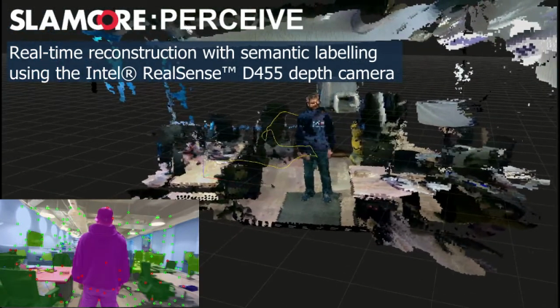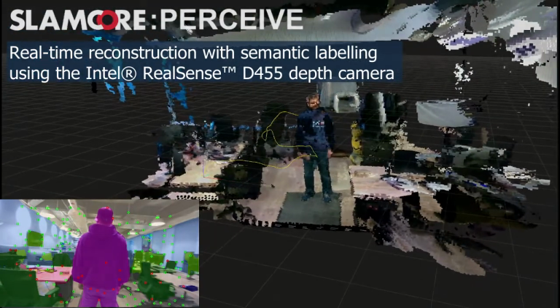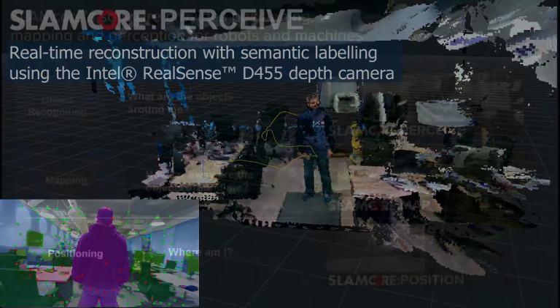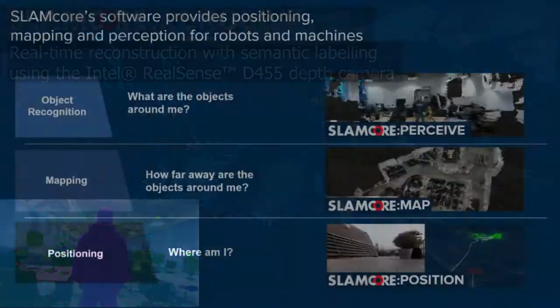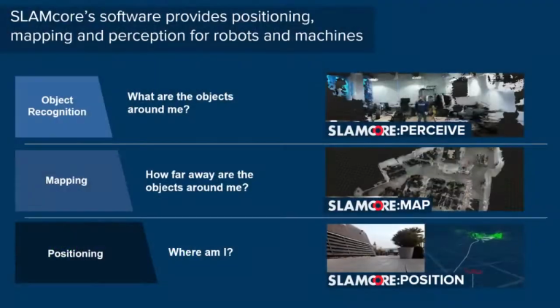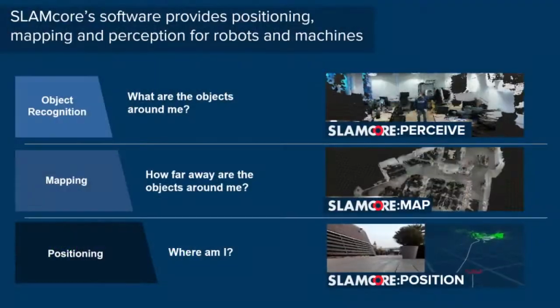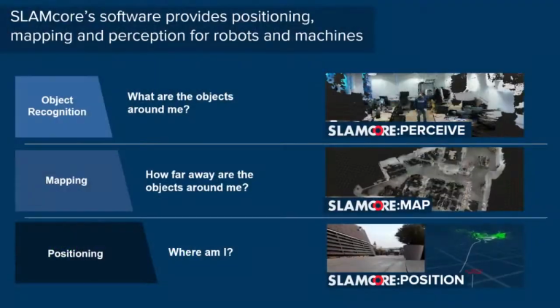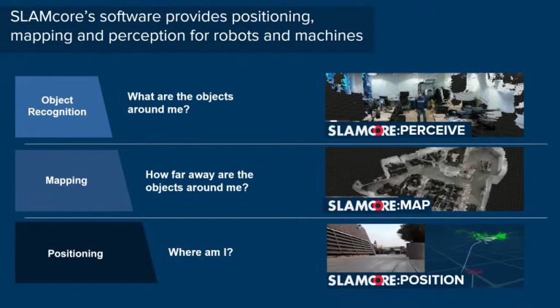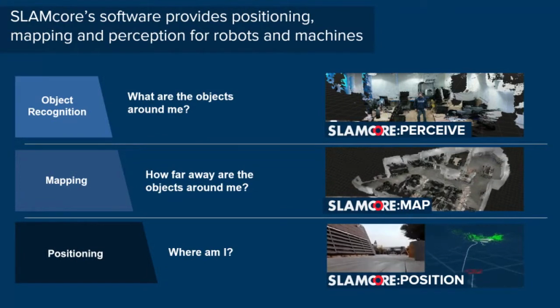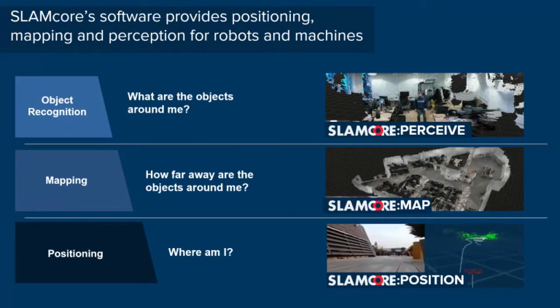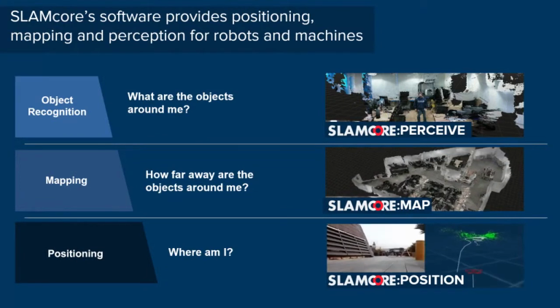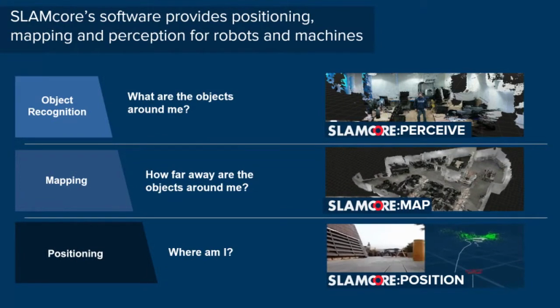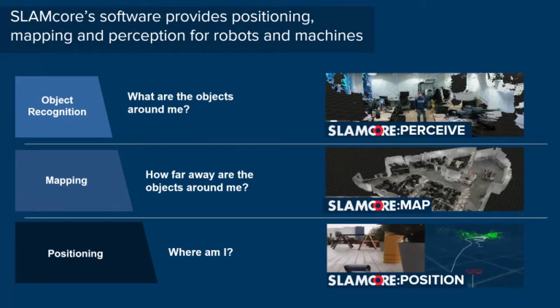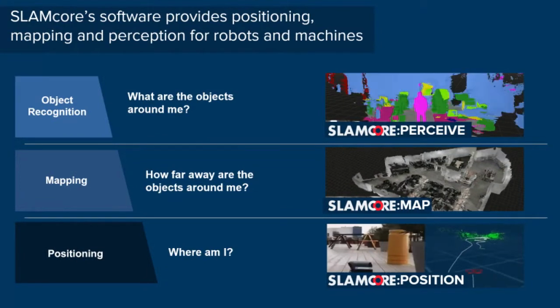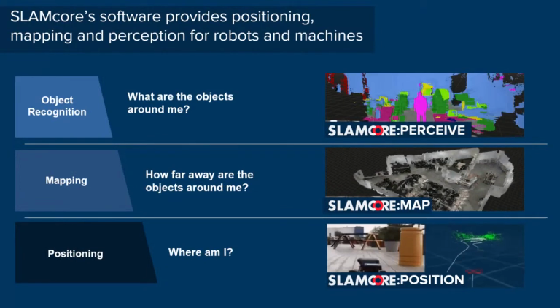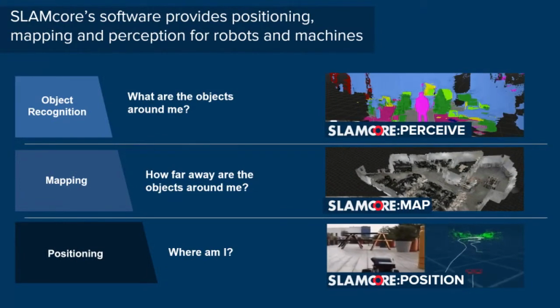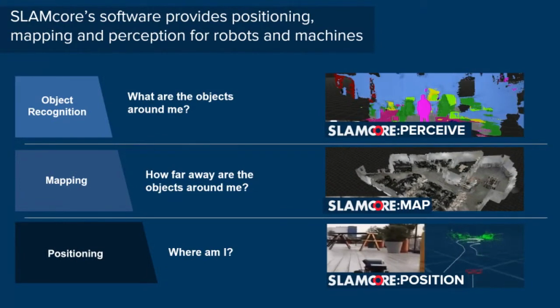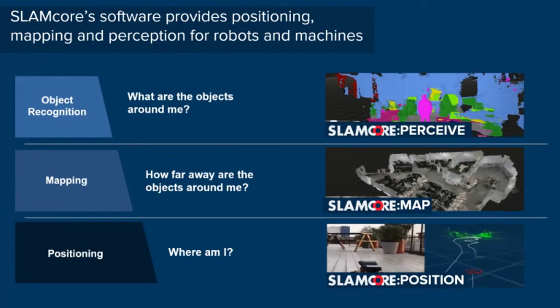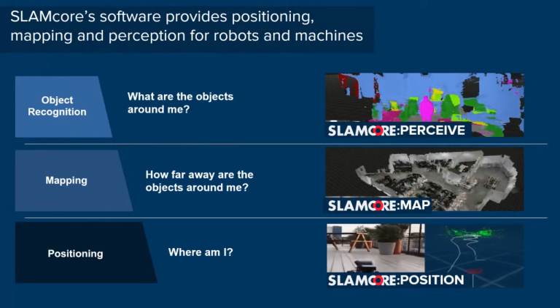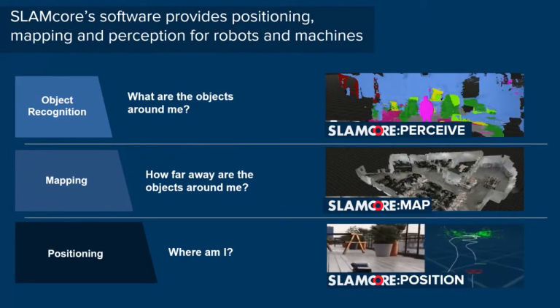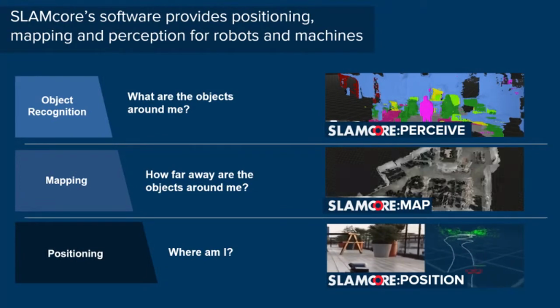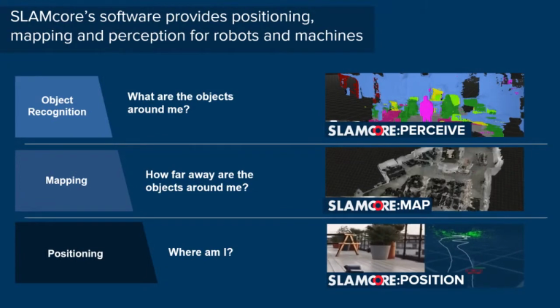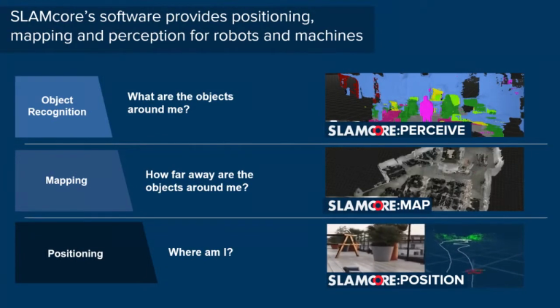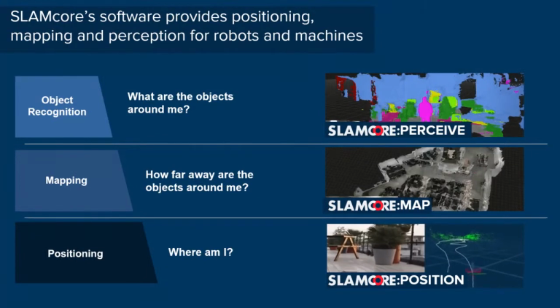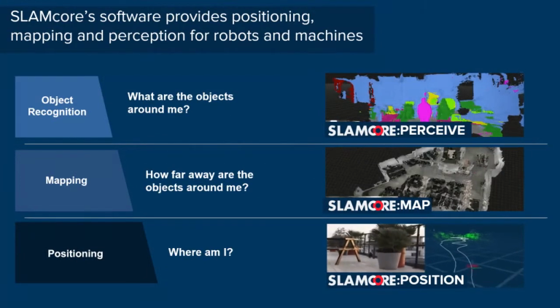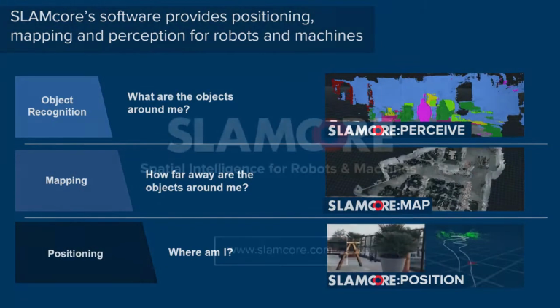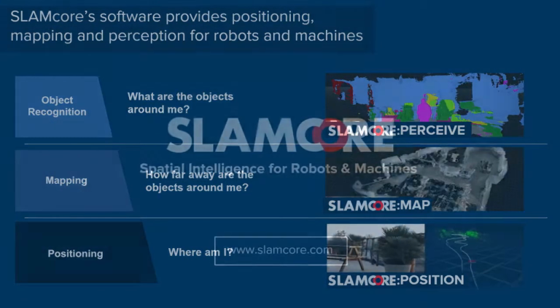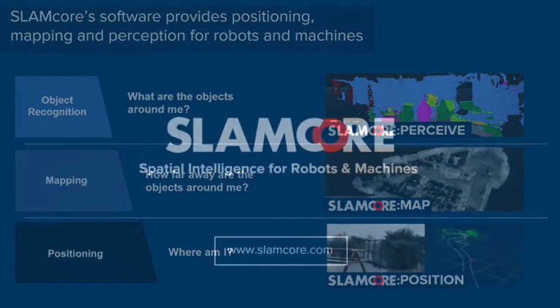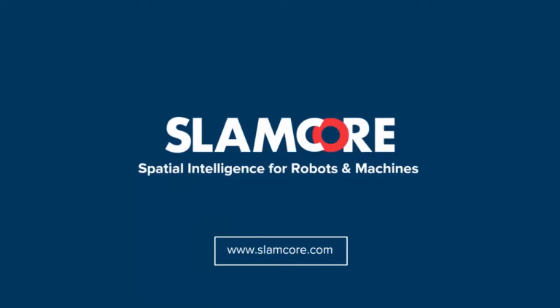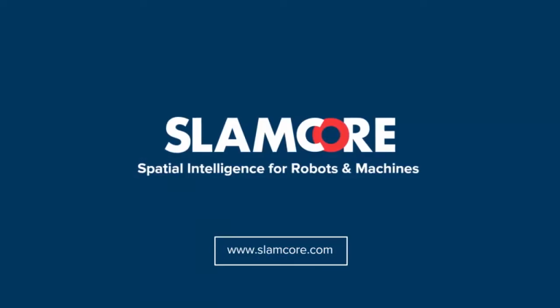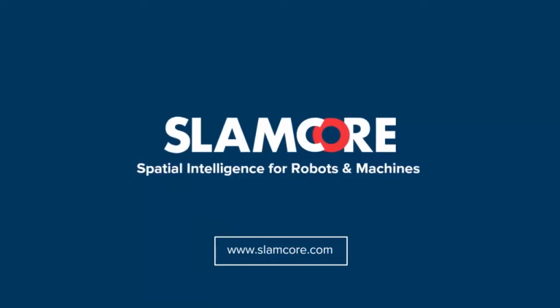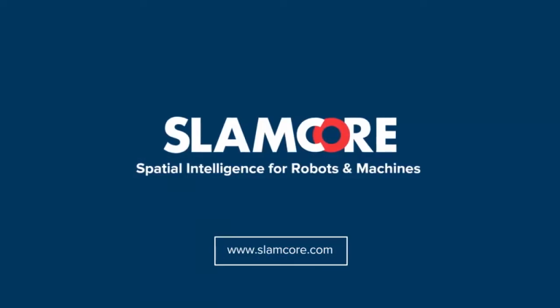If you'd like to gain access to the software that you've seen, please head to slamcore.com to learn more. Thank you.